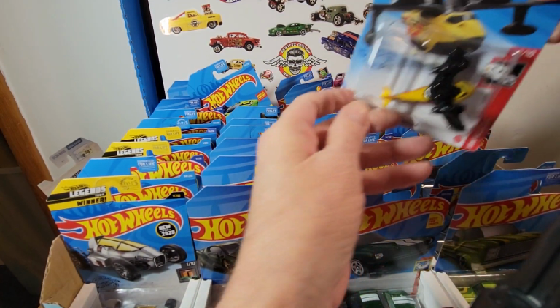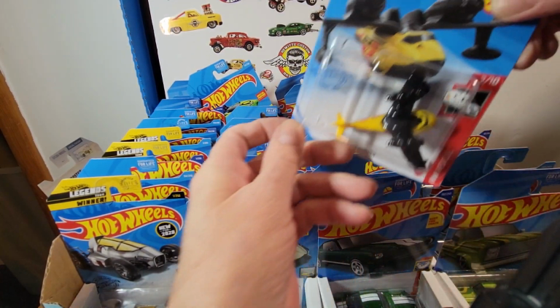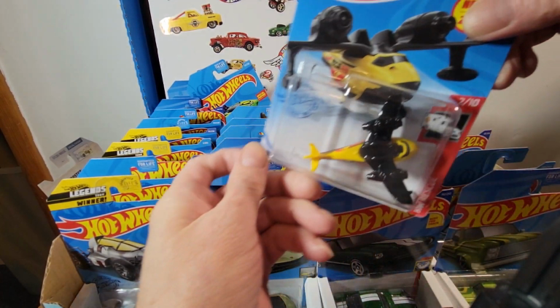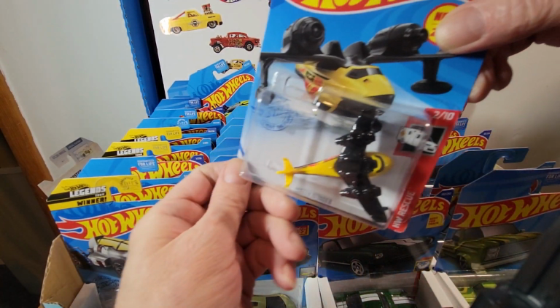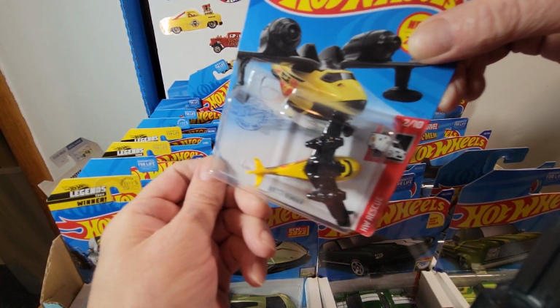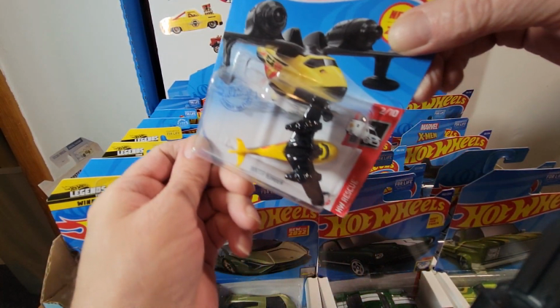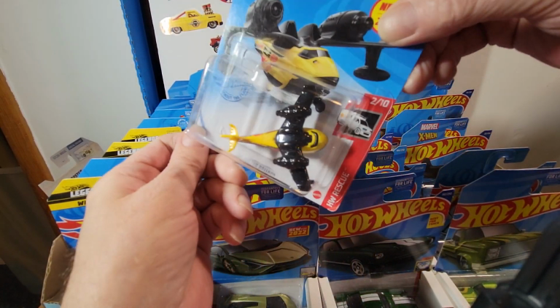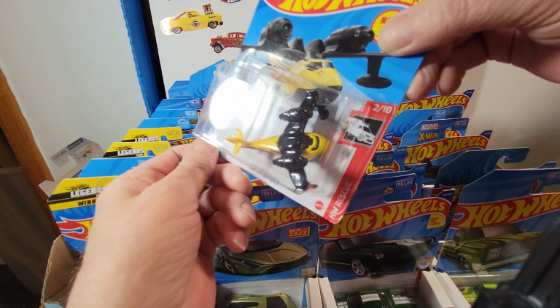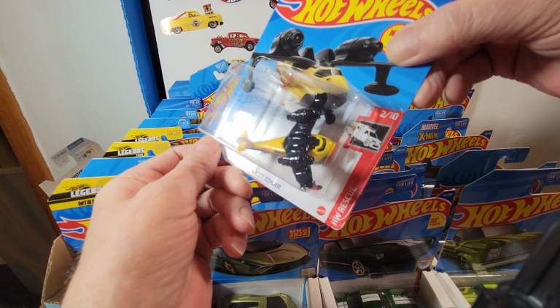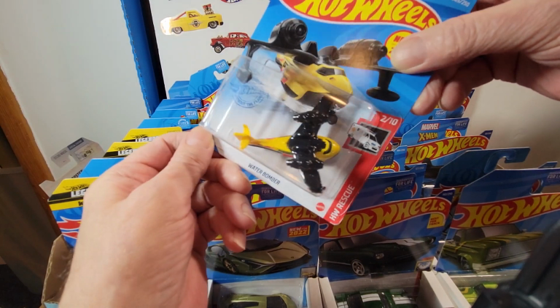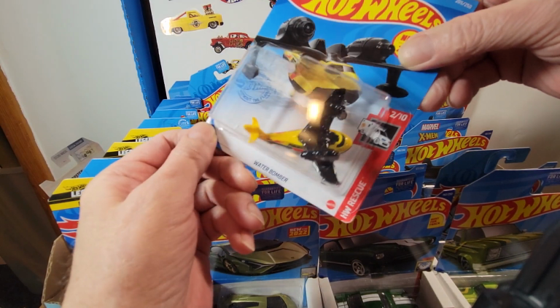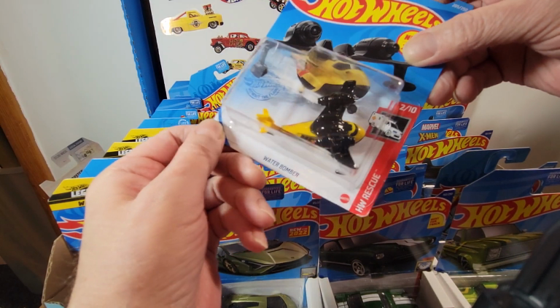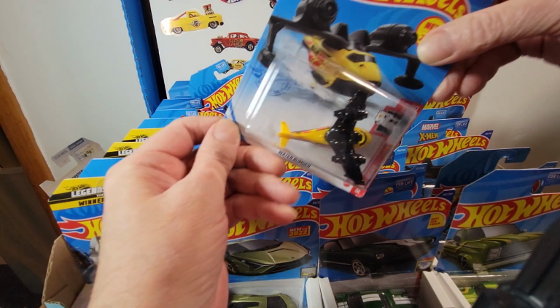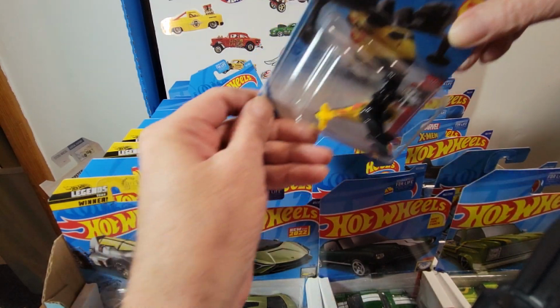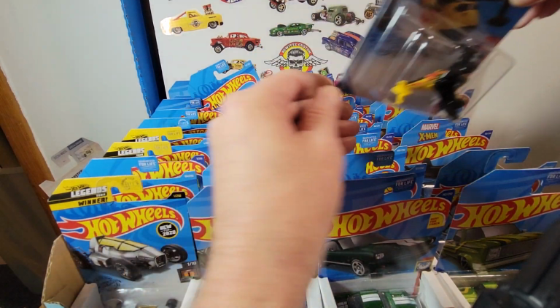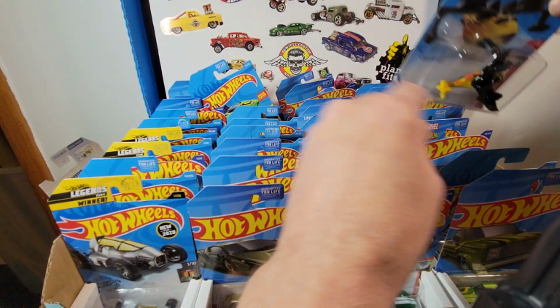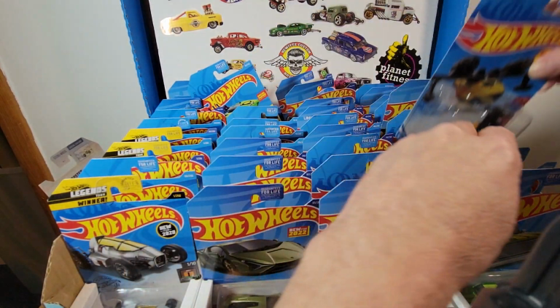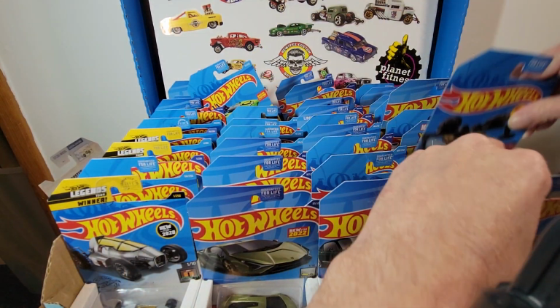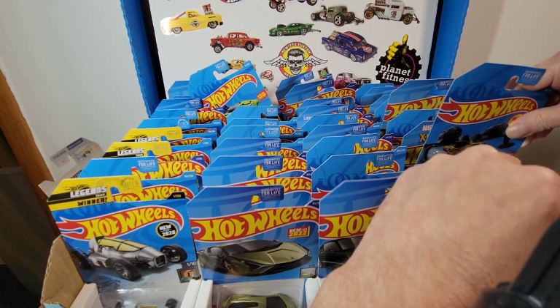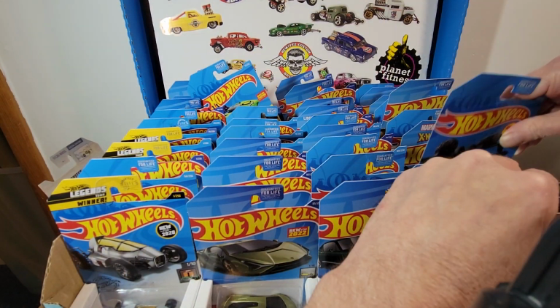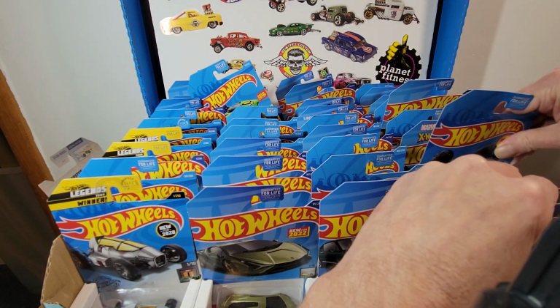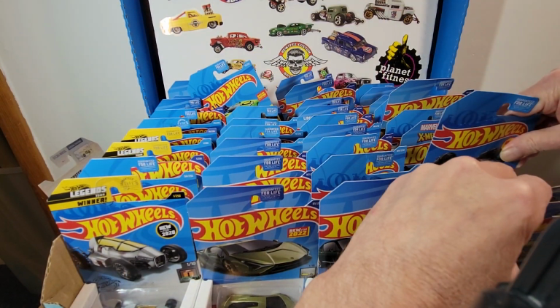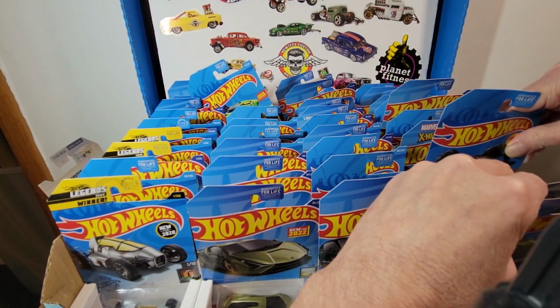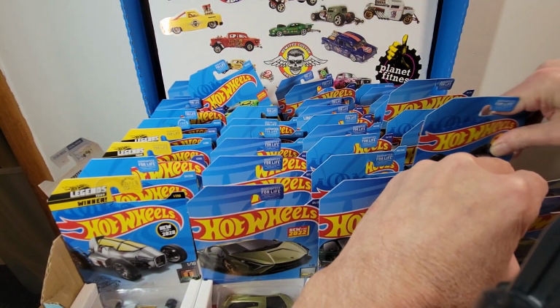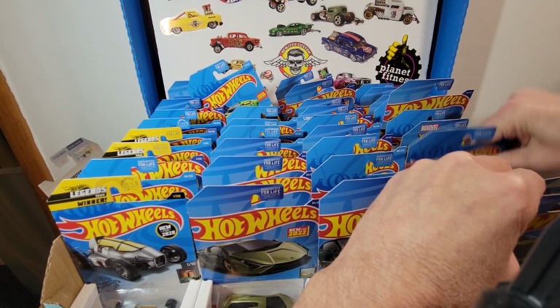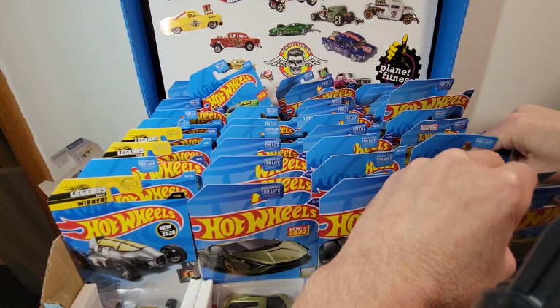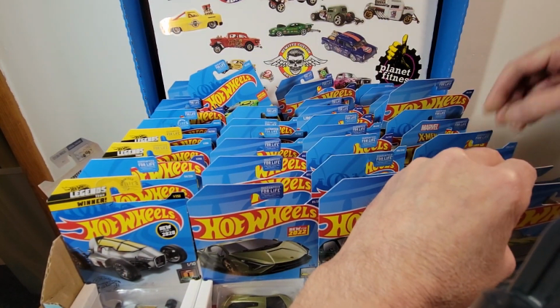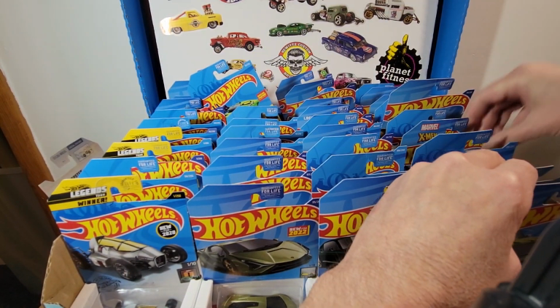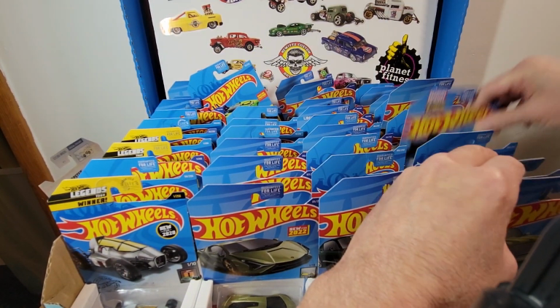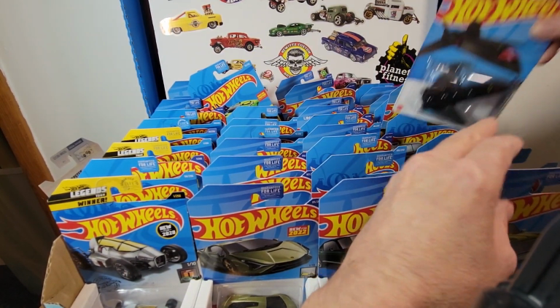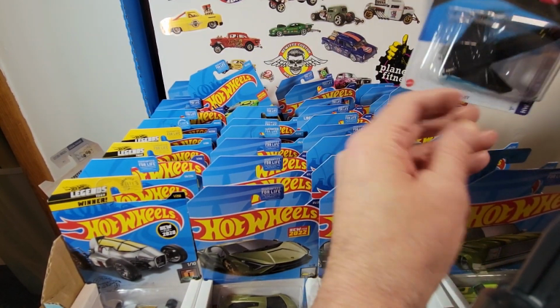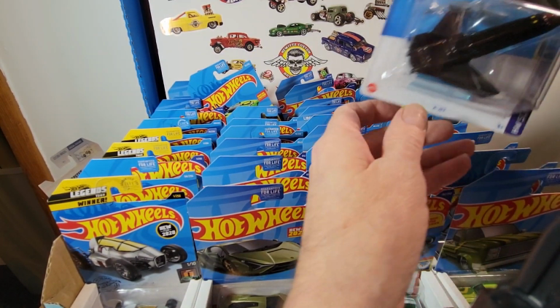Oh geez — one of those things. I don't know why I bought it, the ugliest dang thing I've ever seen.